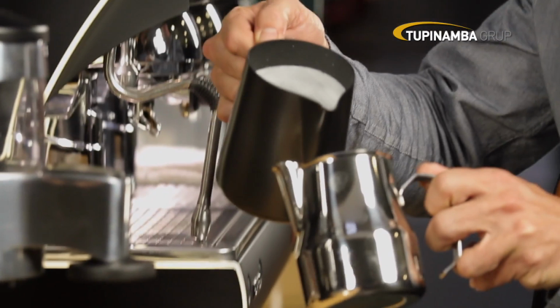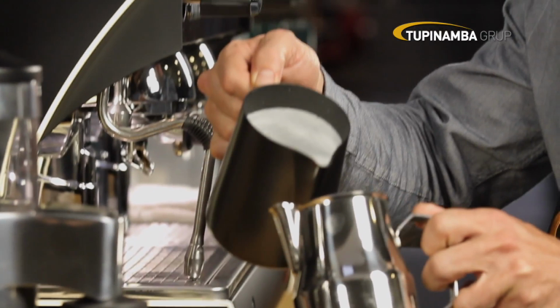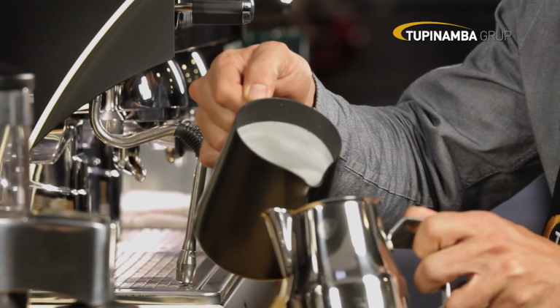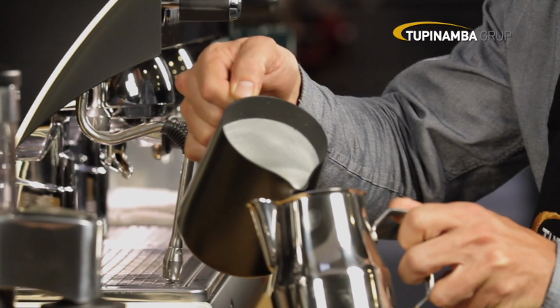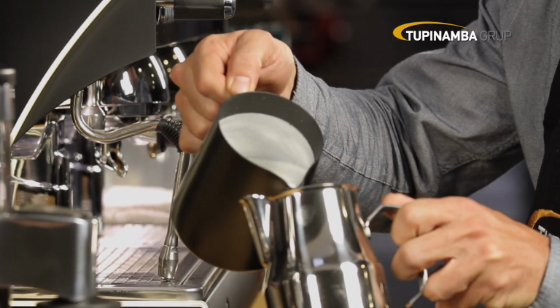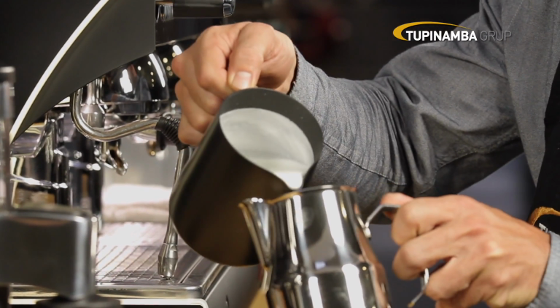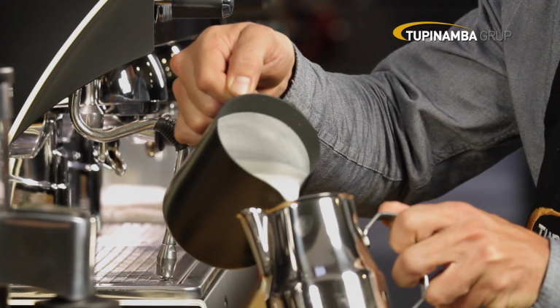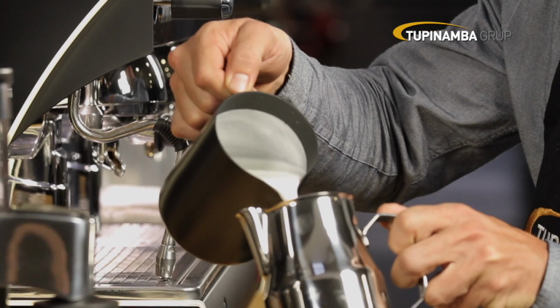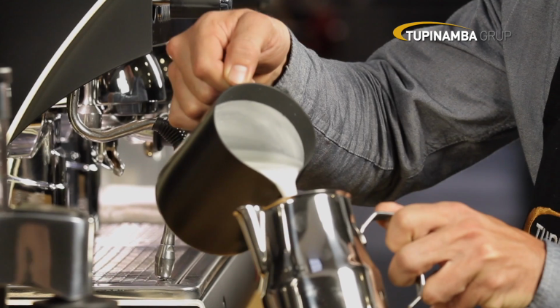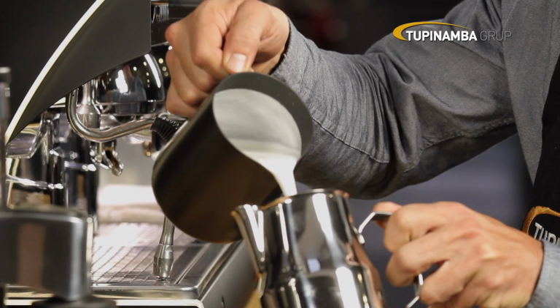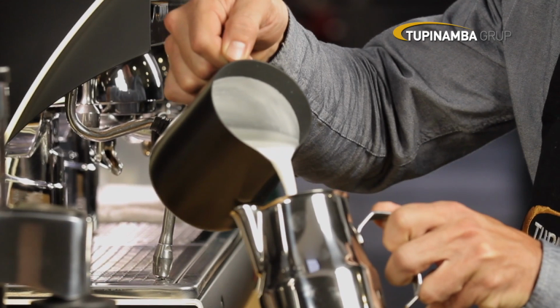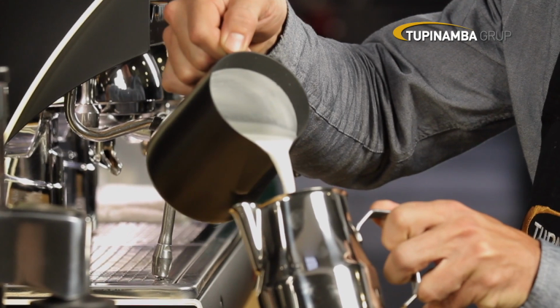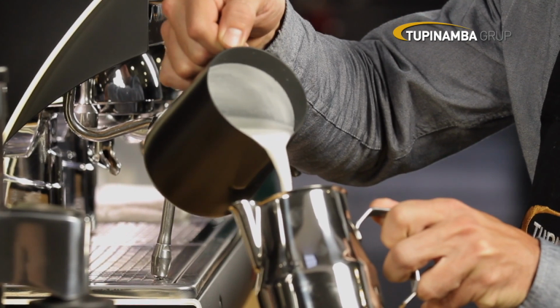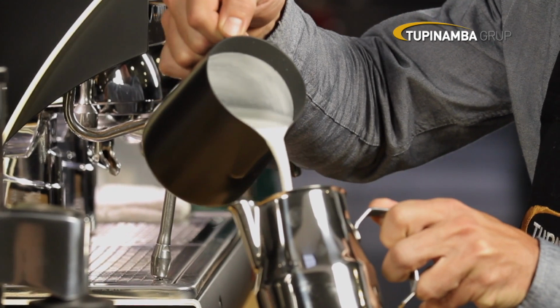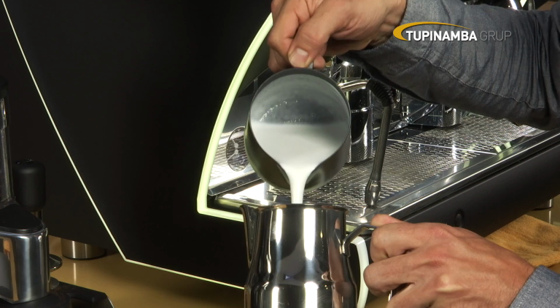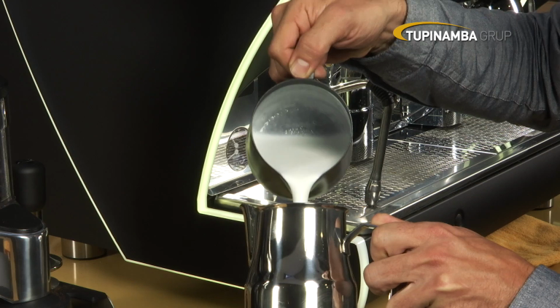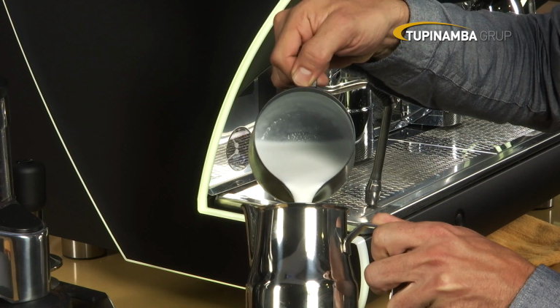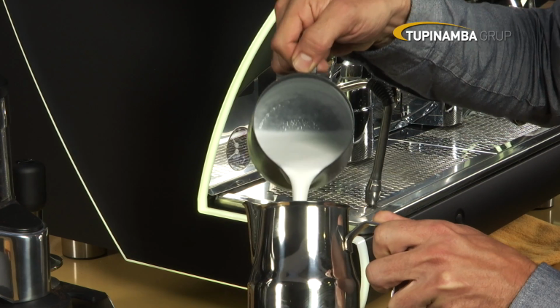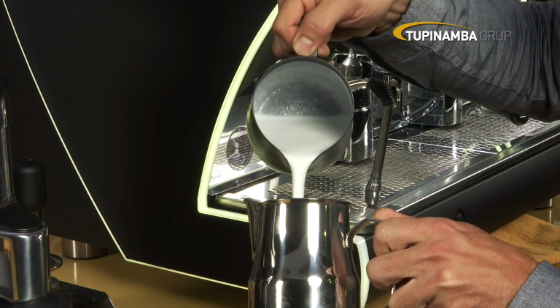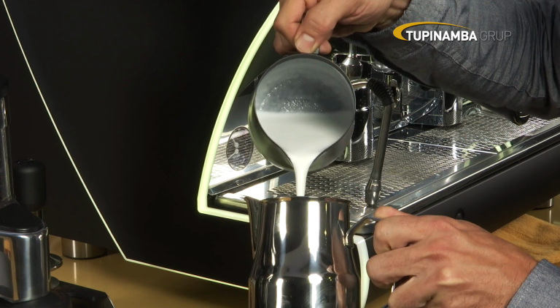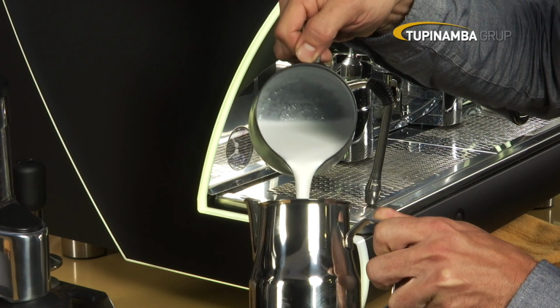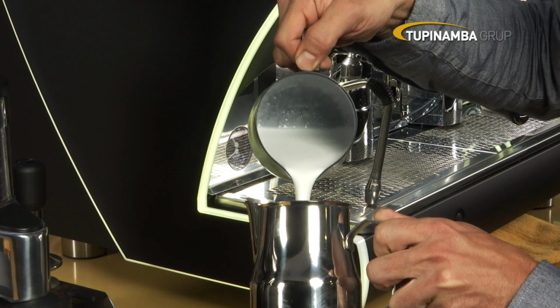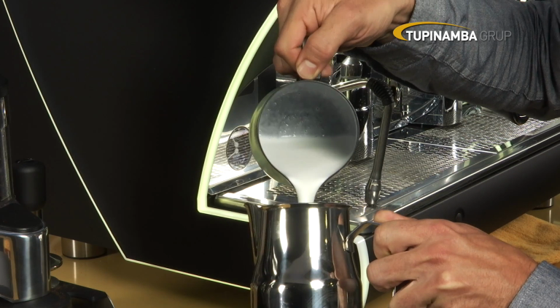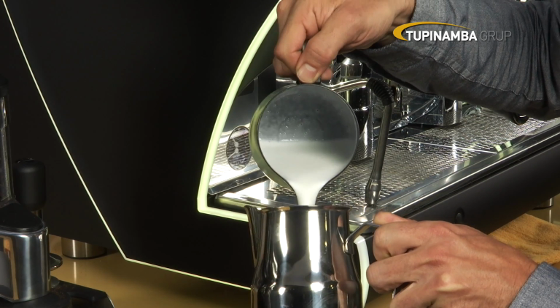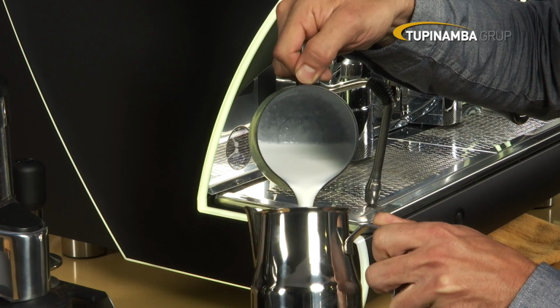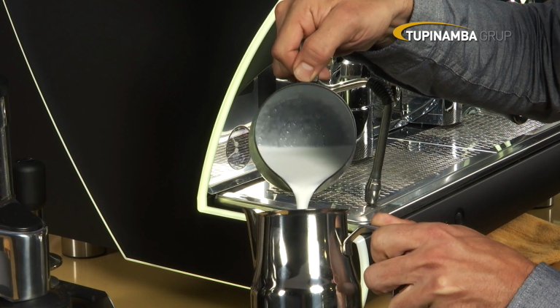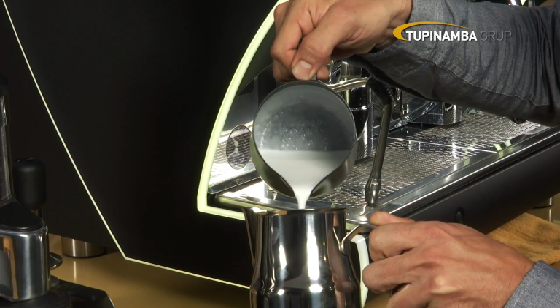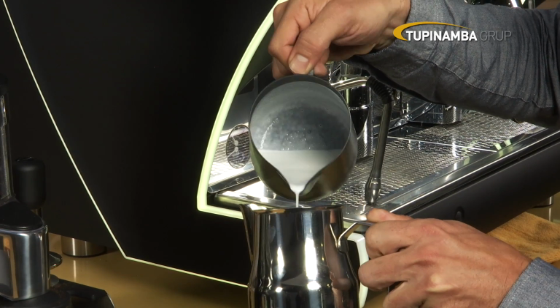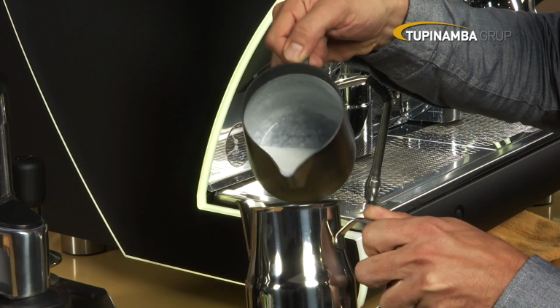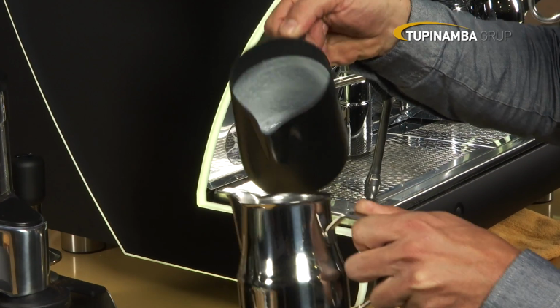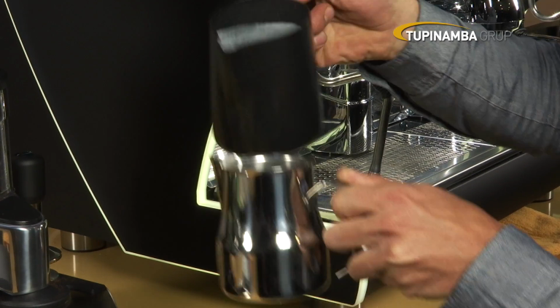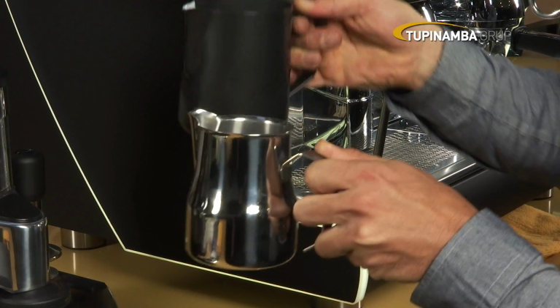You will have obtained milk with a shiny, elastic froth, ready to make a cappuccino or latte art.